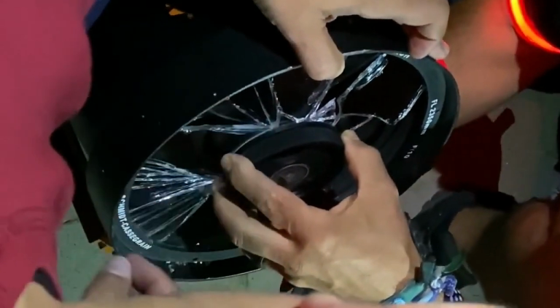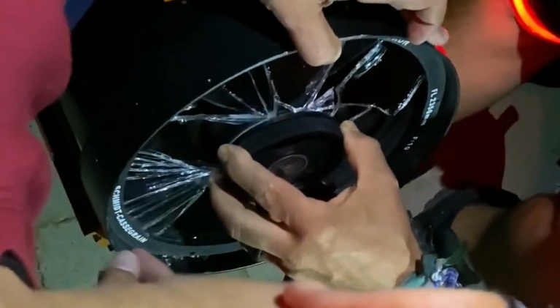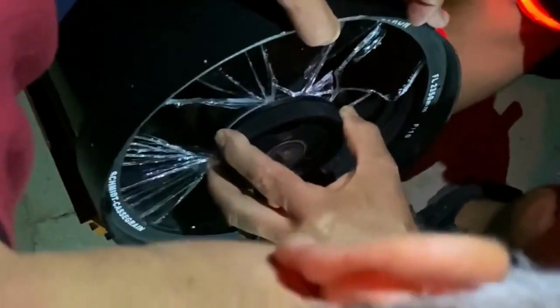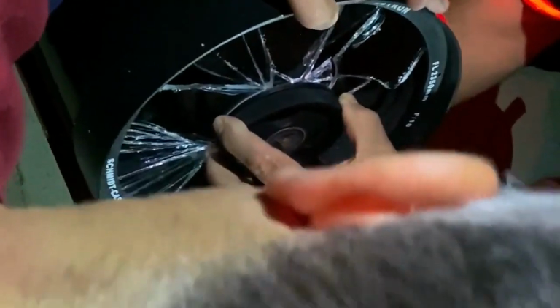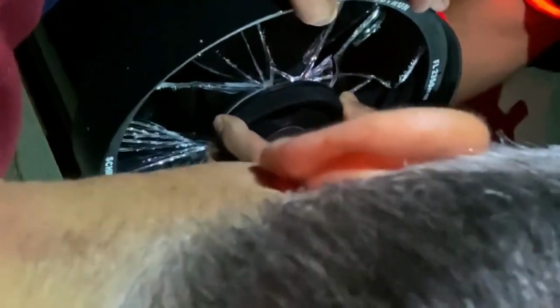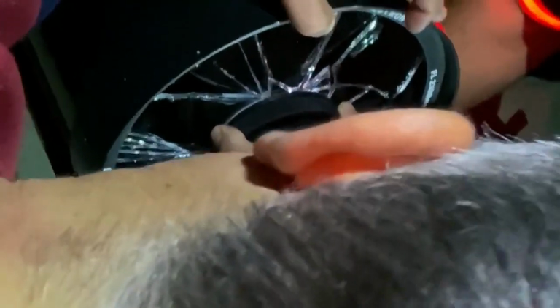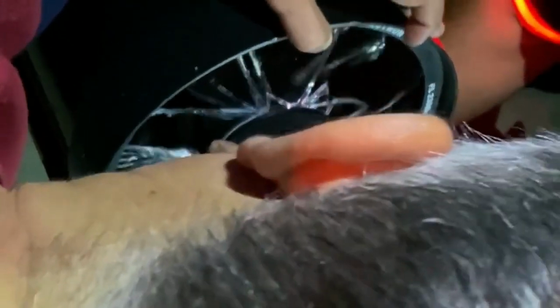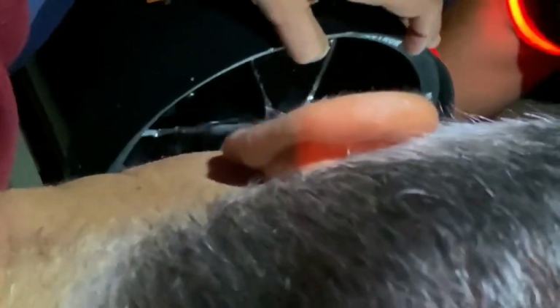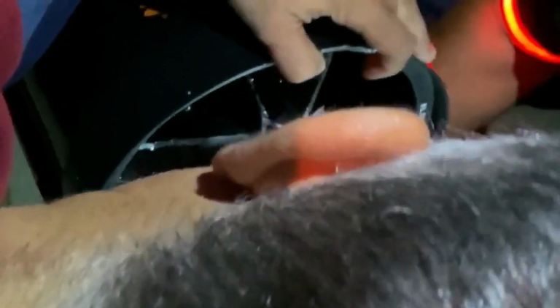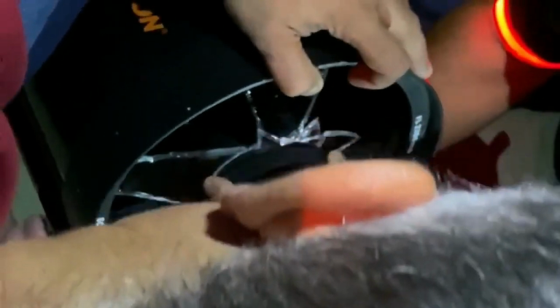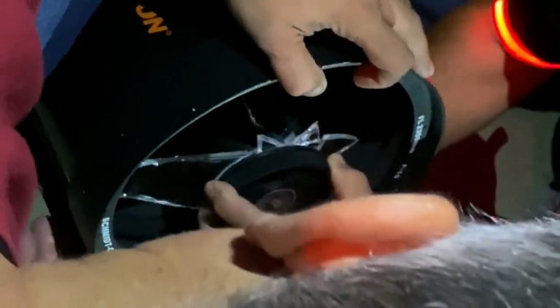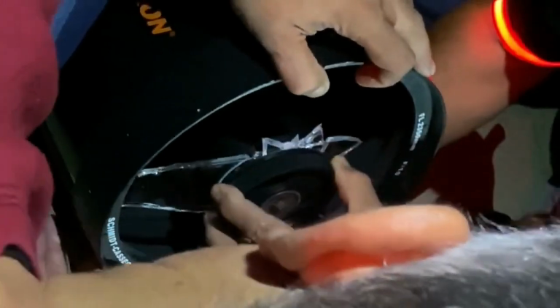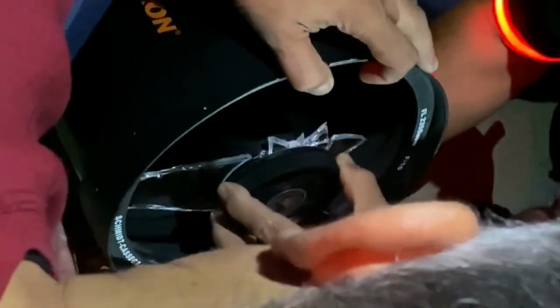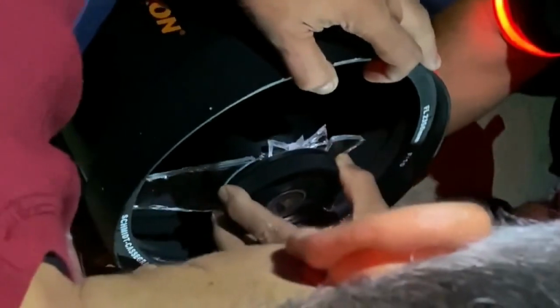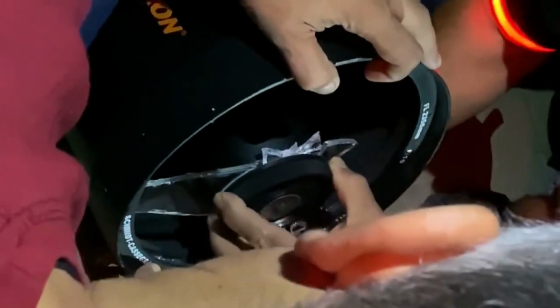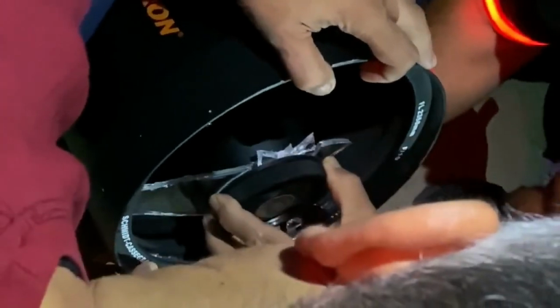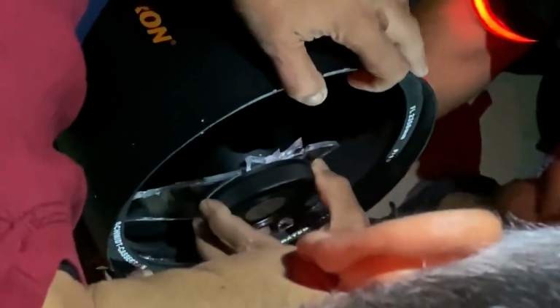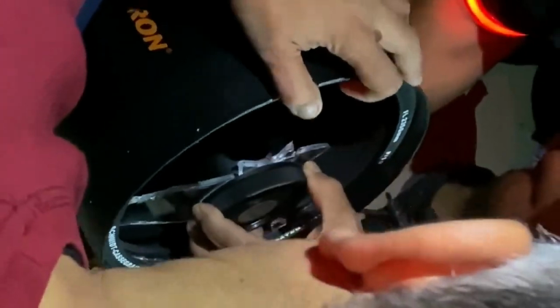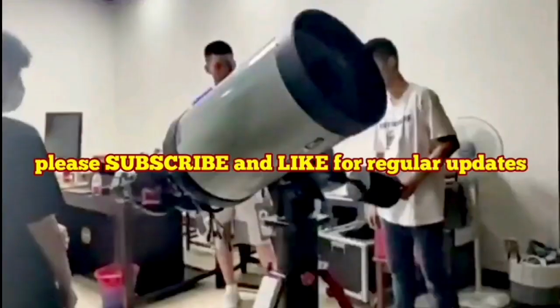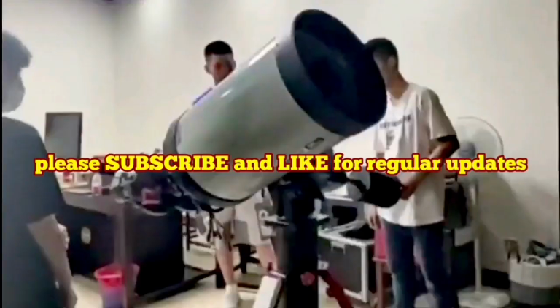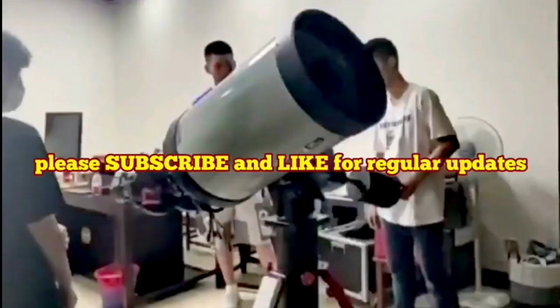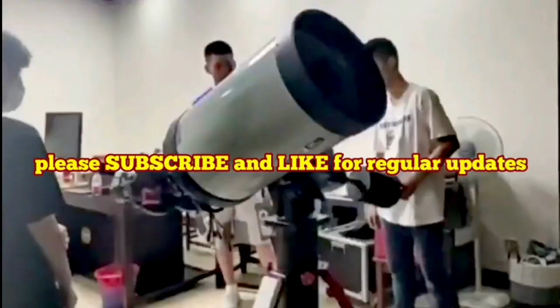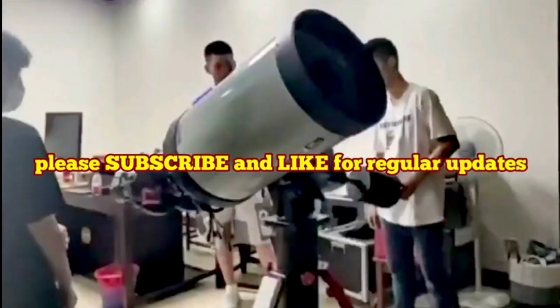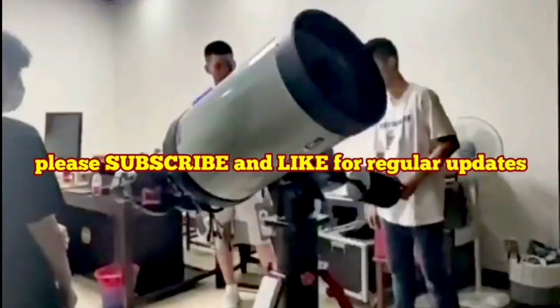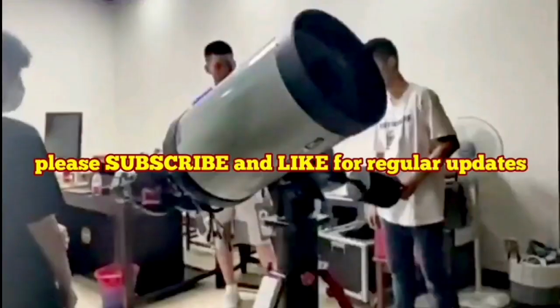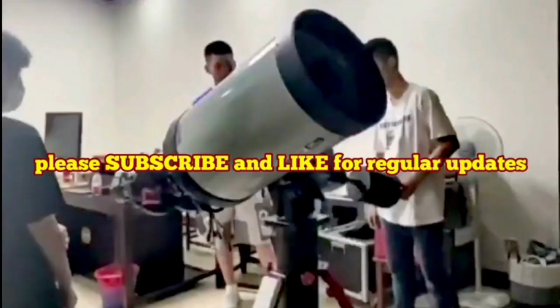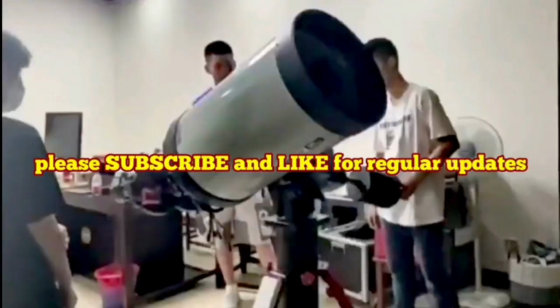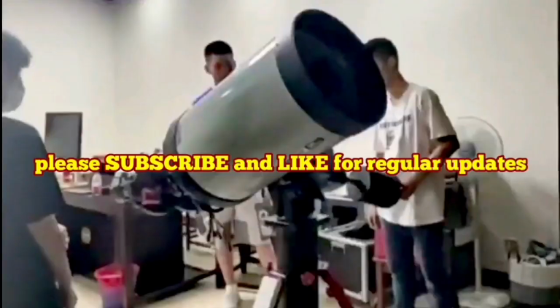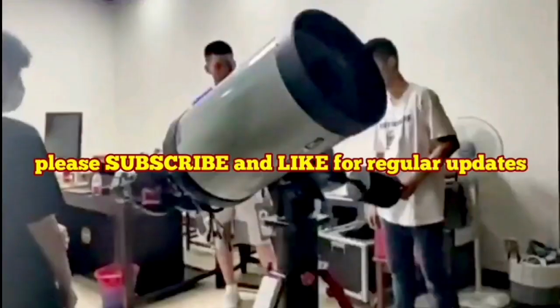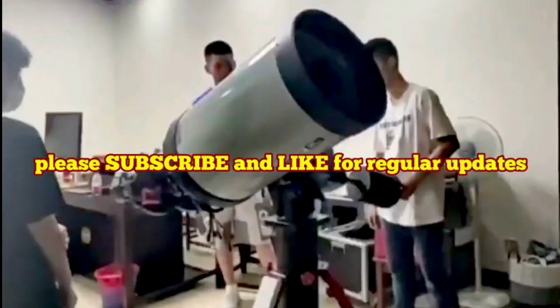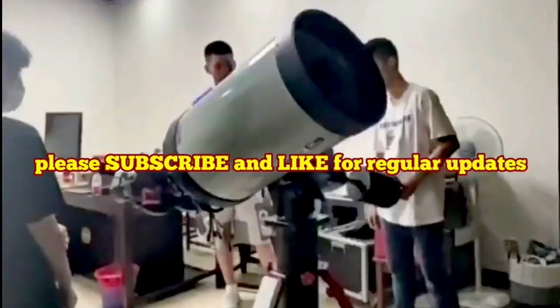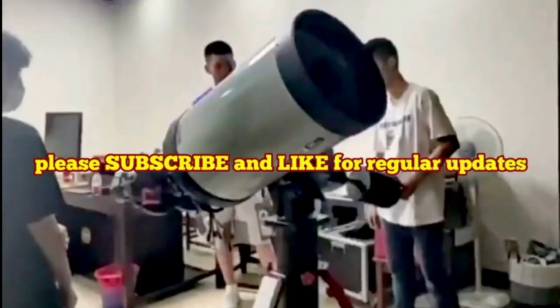In a similar situation with the C11, when they're trying to remove the glass, the rest of the glass falls inside onto the mirror. That's dangerous.